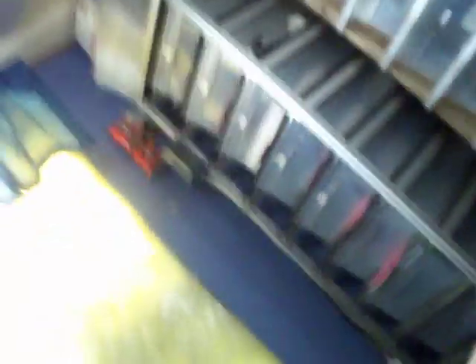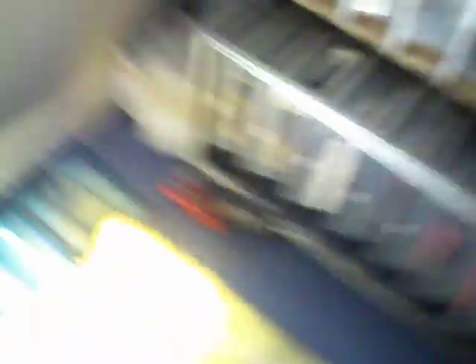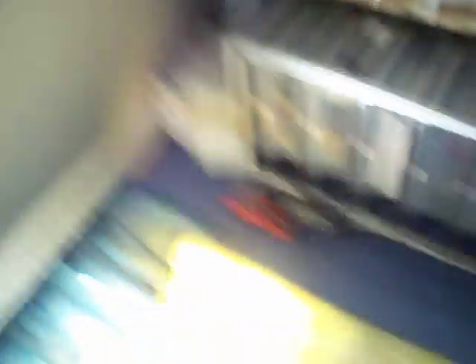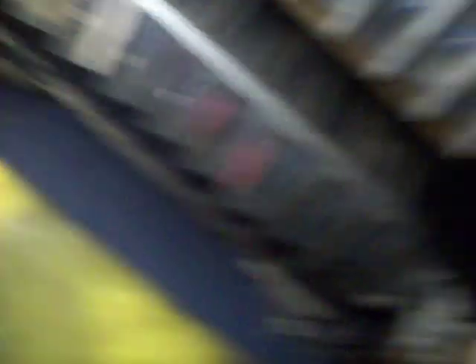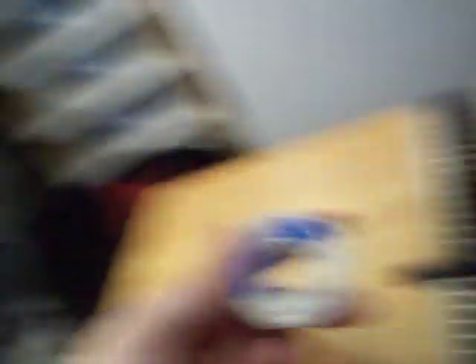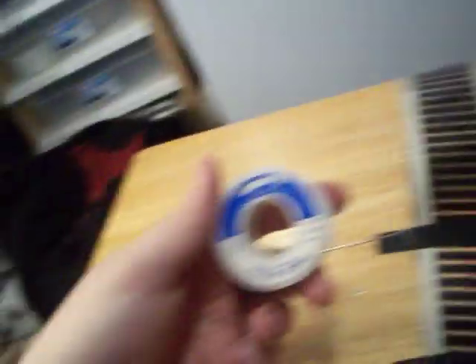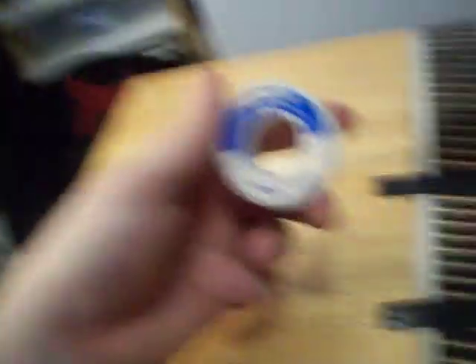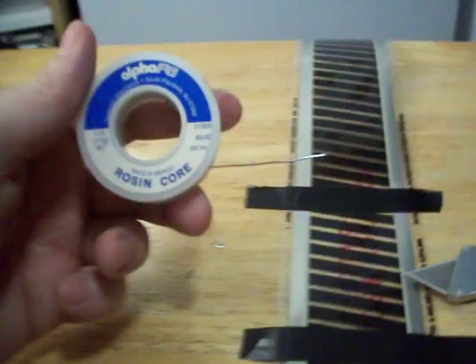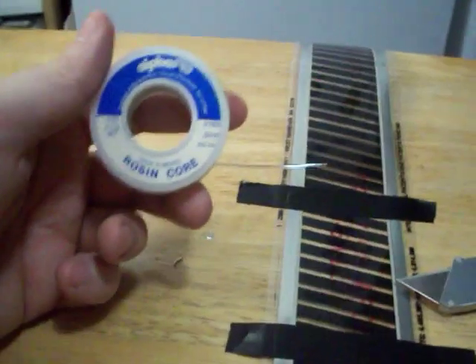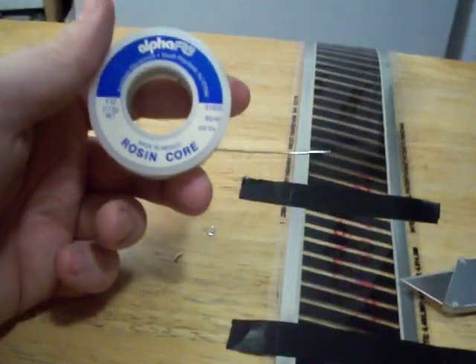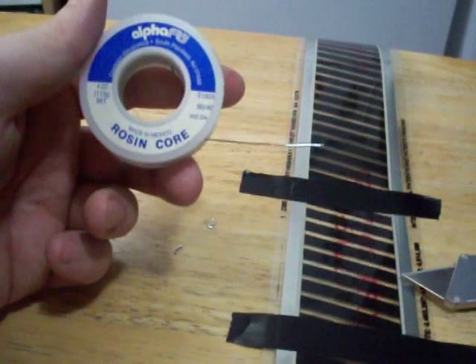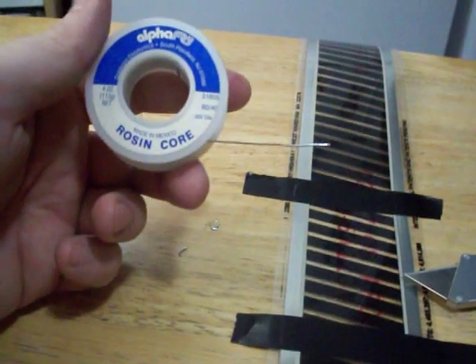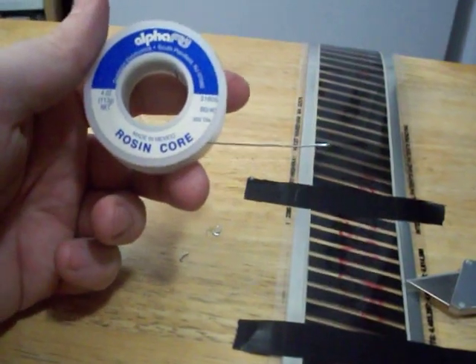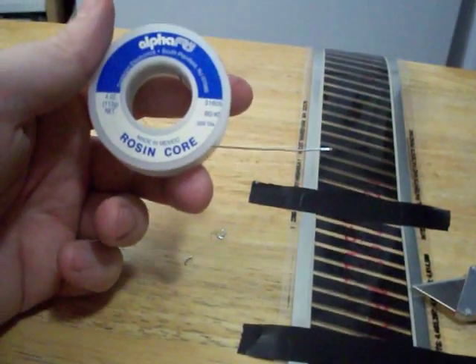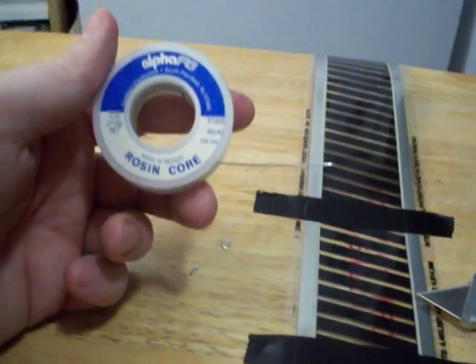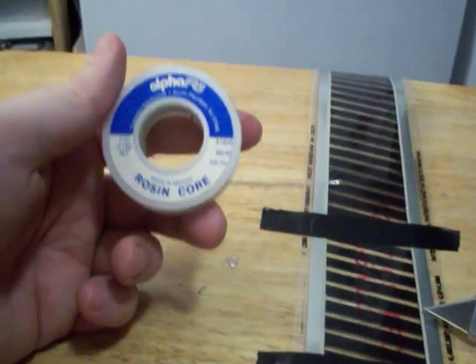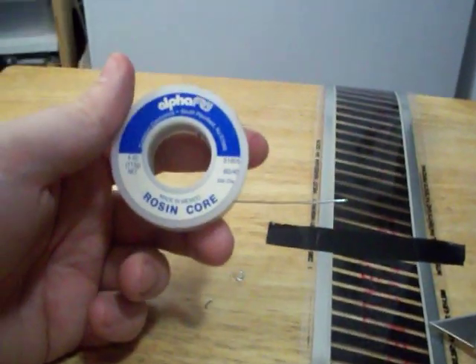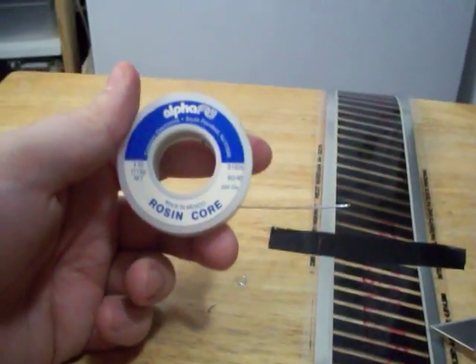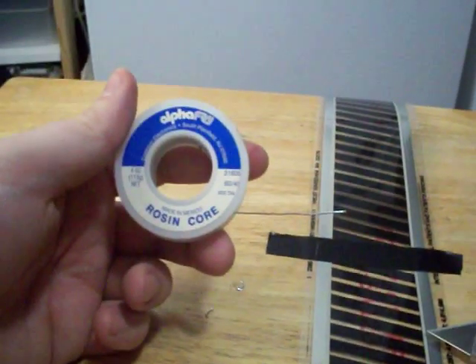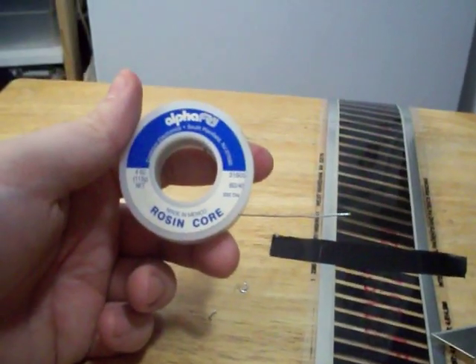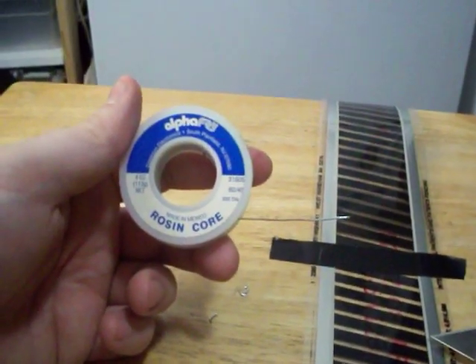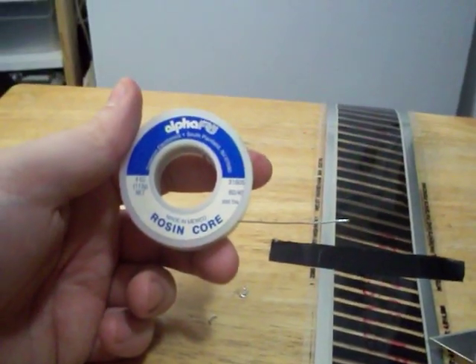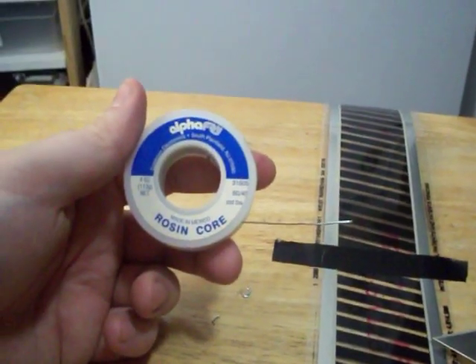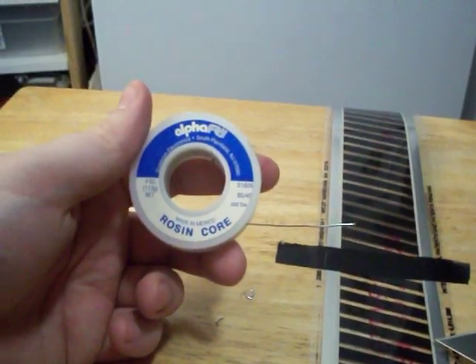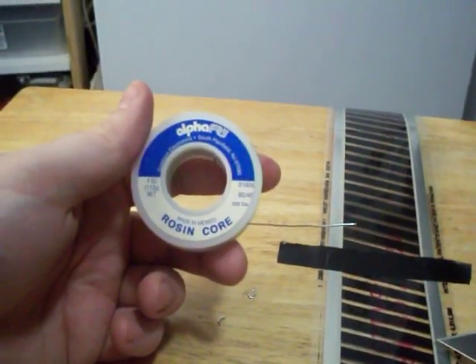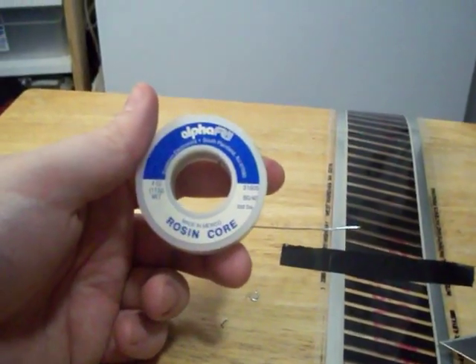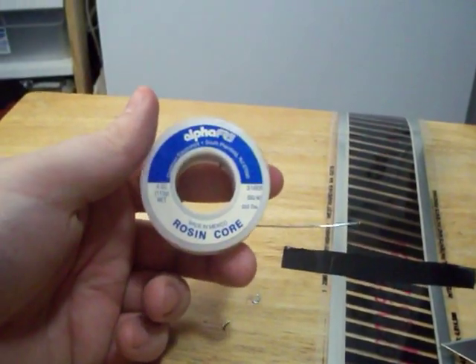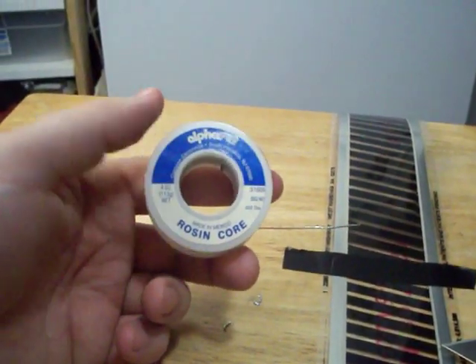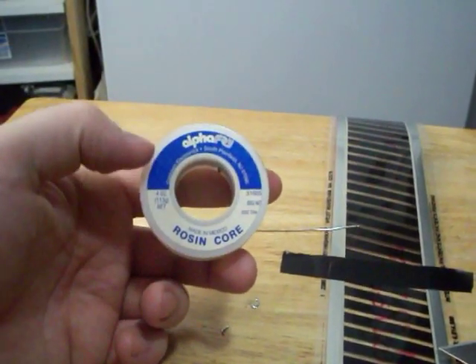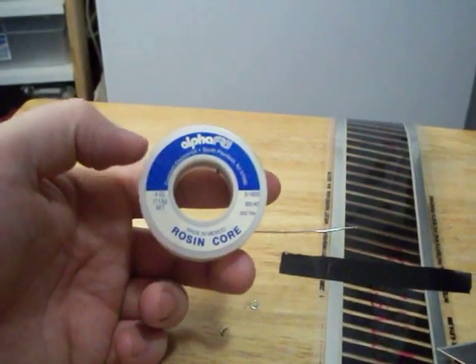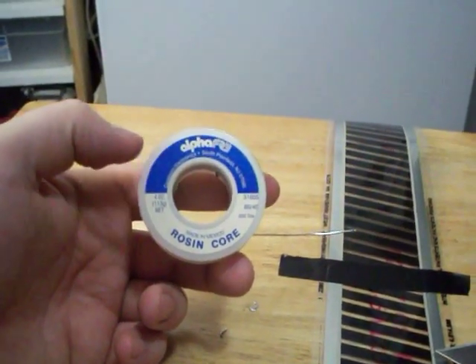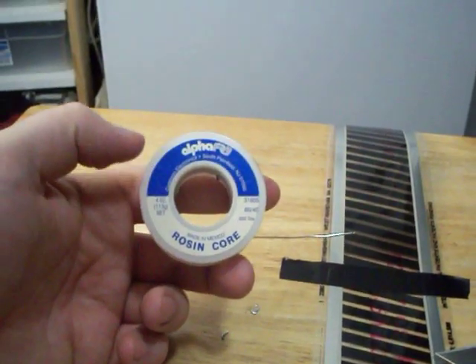The solder that I use is the resin core, .032 diameter — you got to make sure it's for electrical.